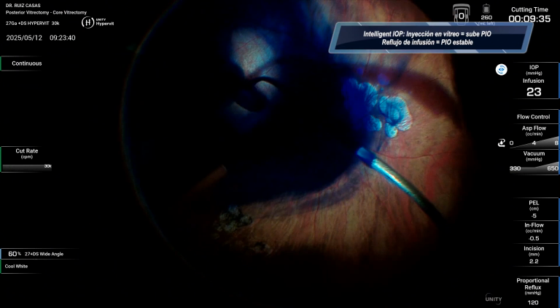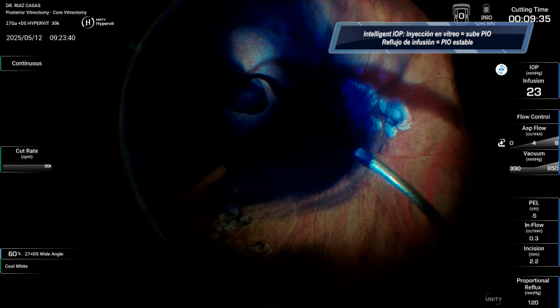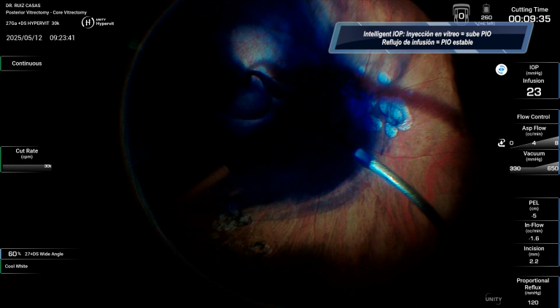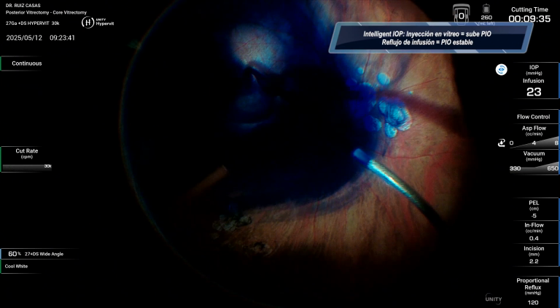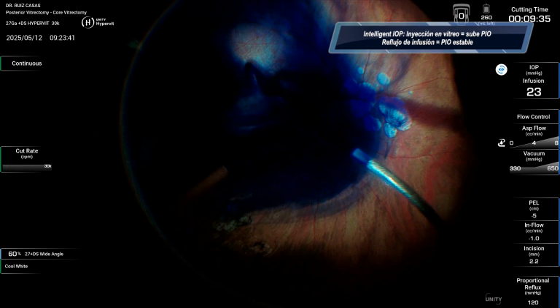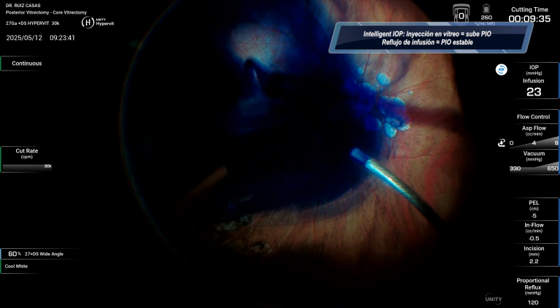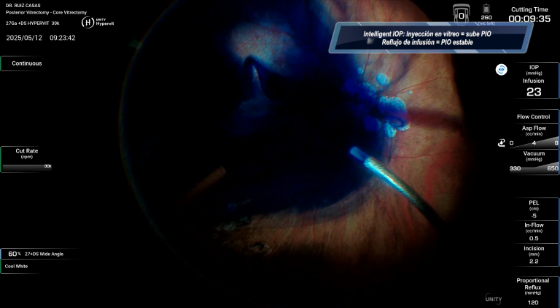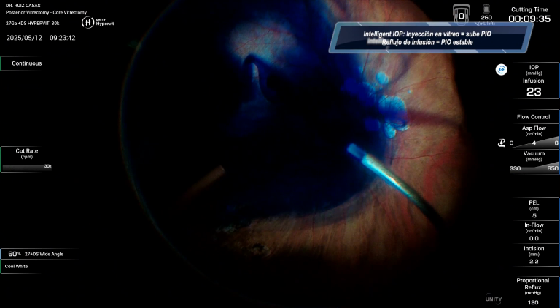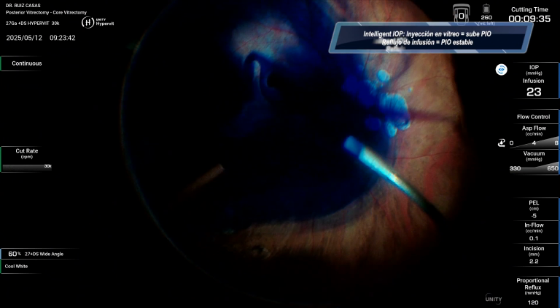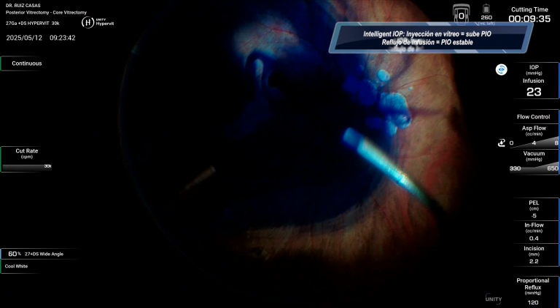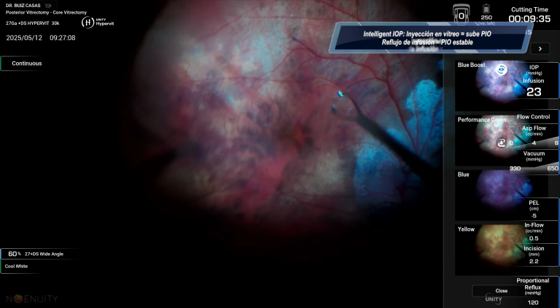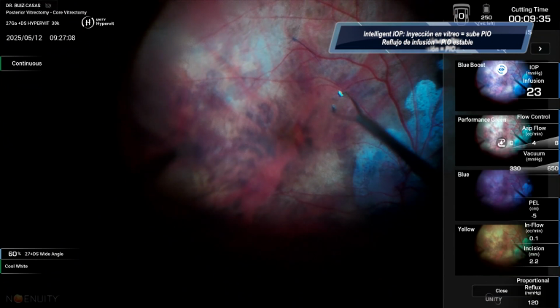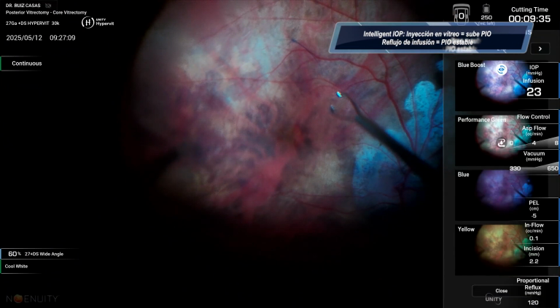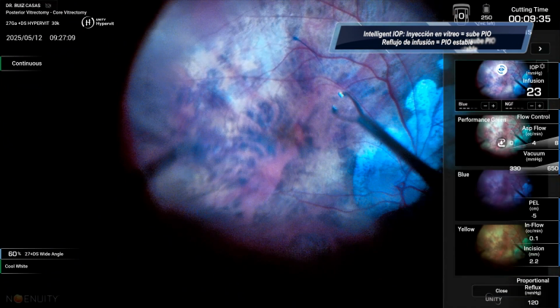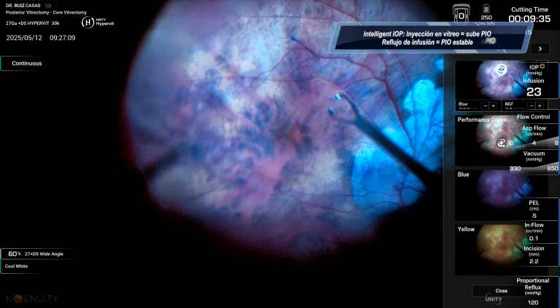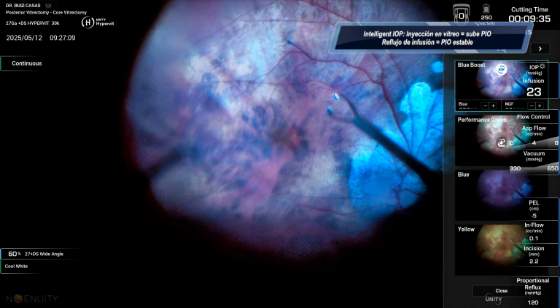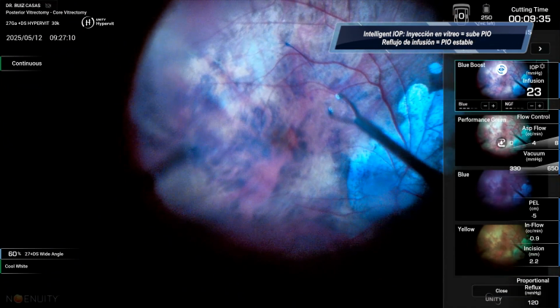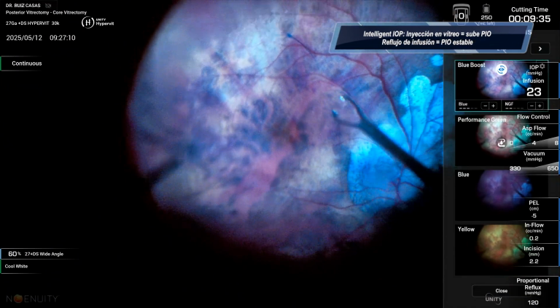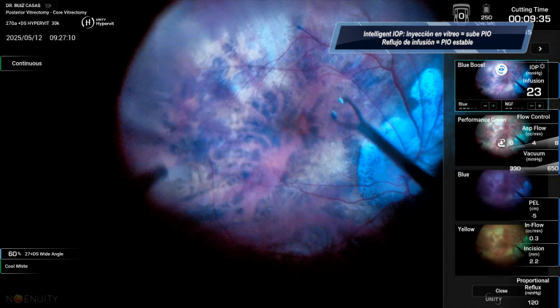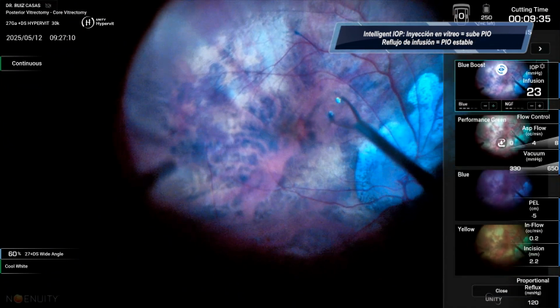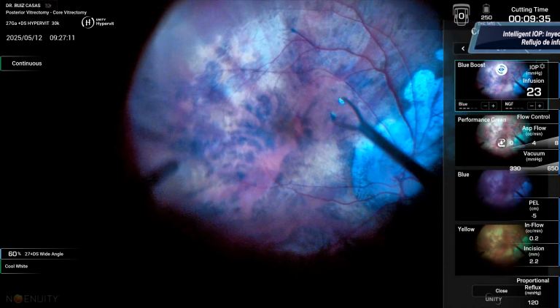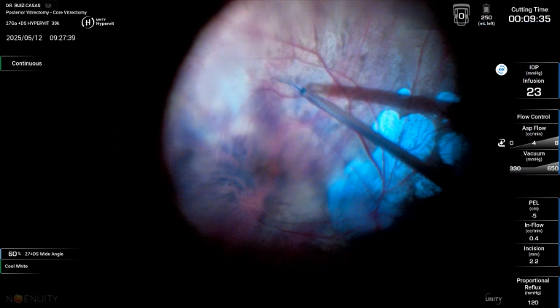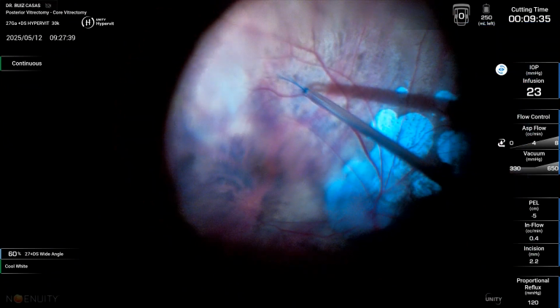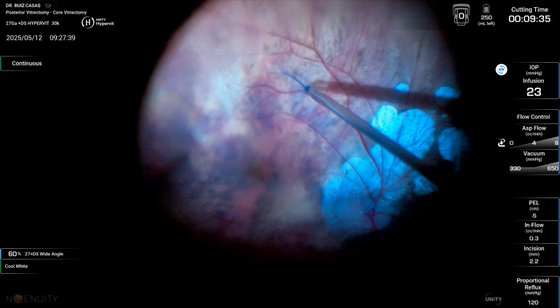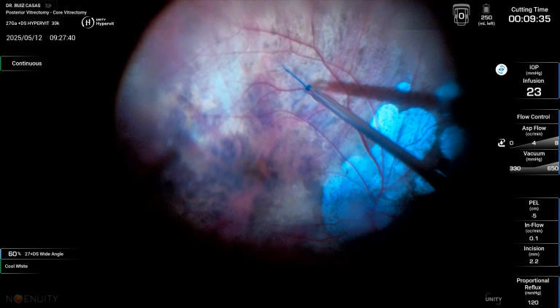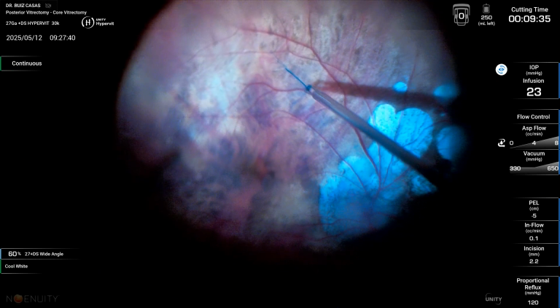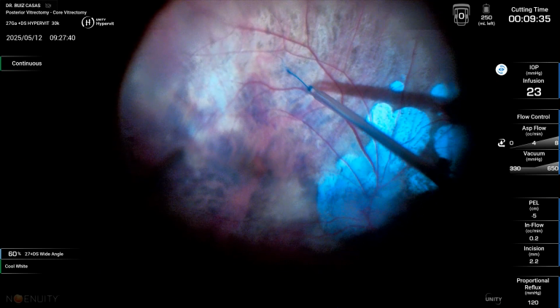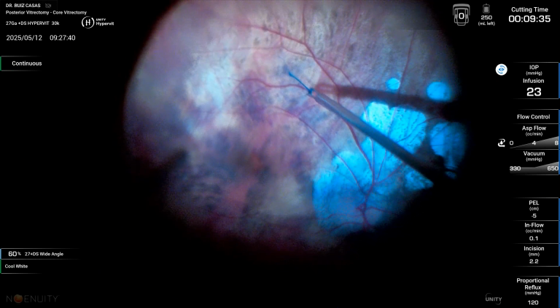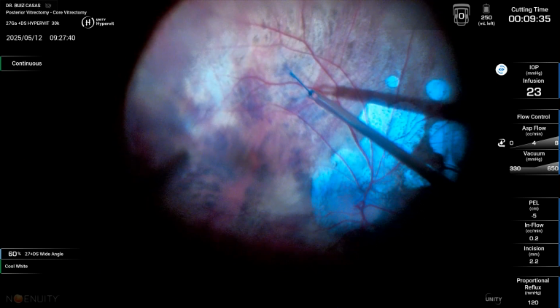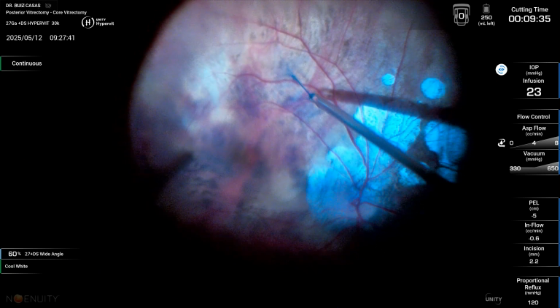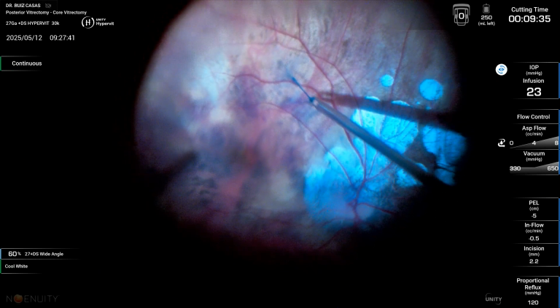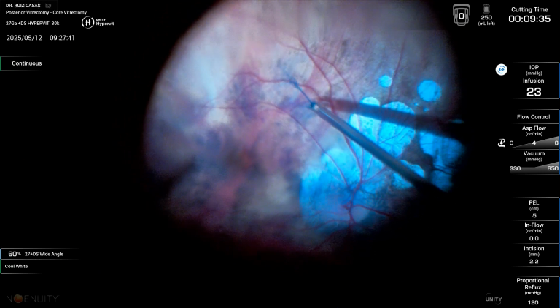Also, when you are doing your peripheral vitrectomy, this system allows you to know whether you are into the vitreous or not by the sound.